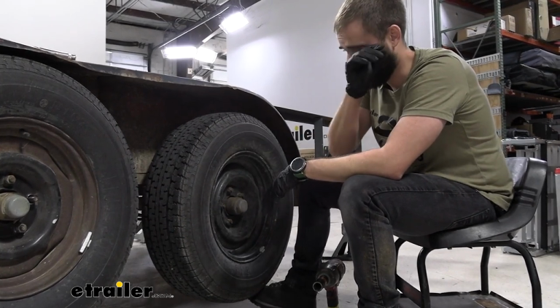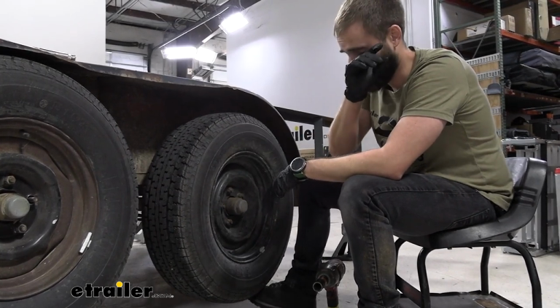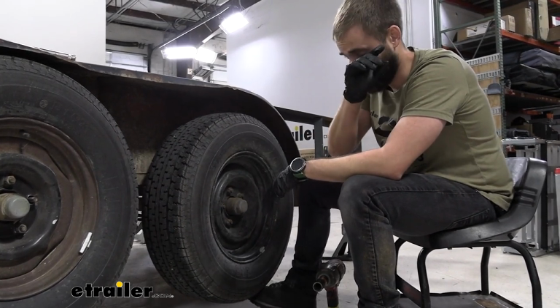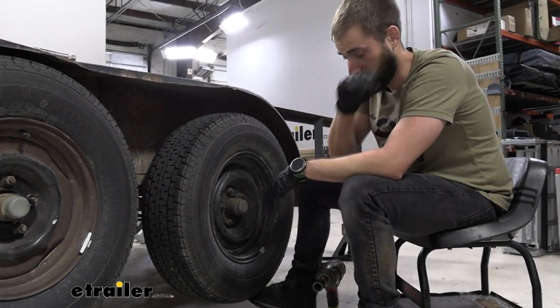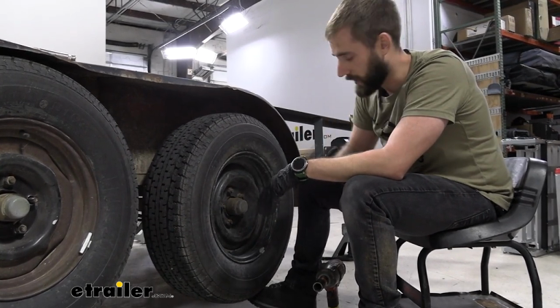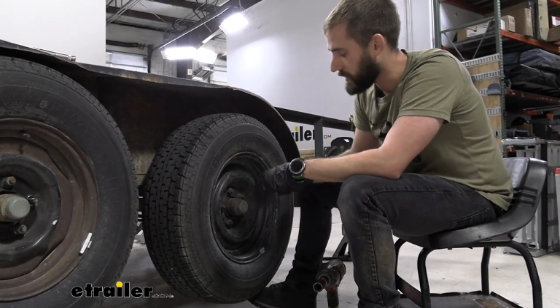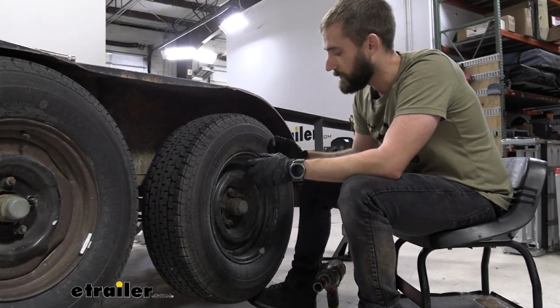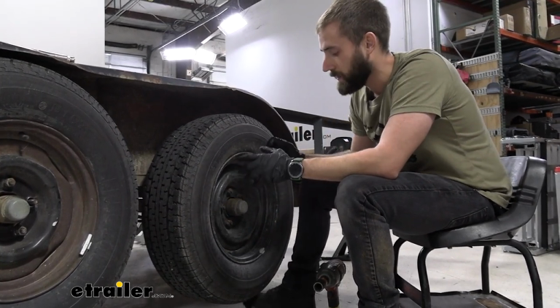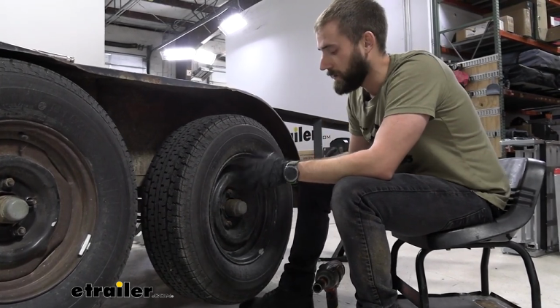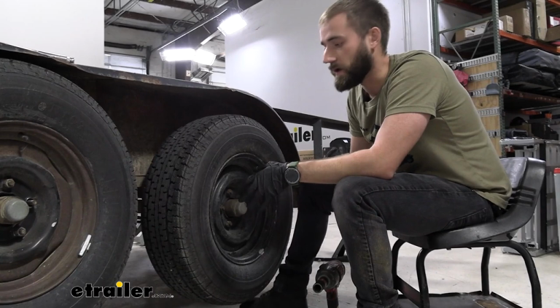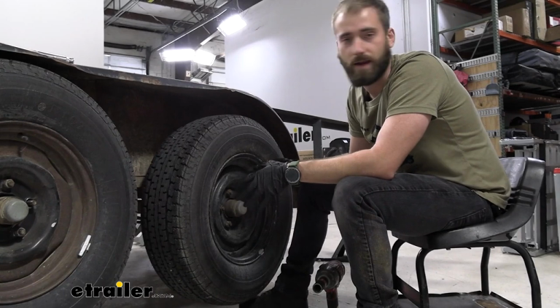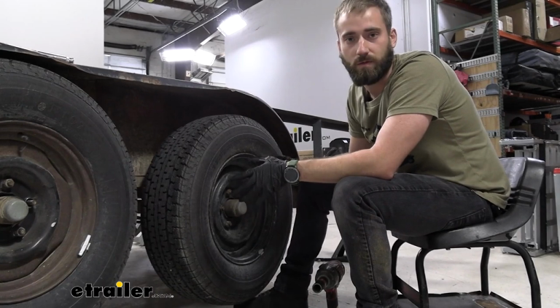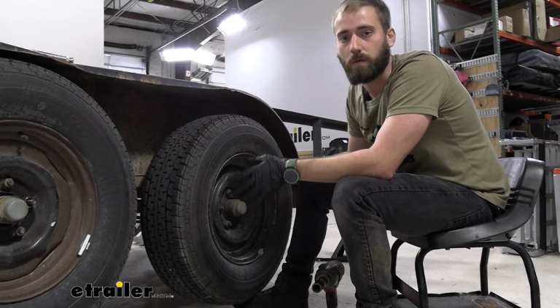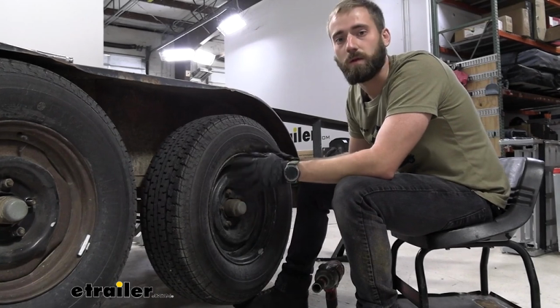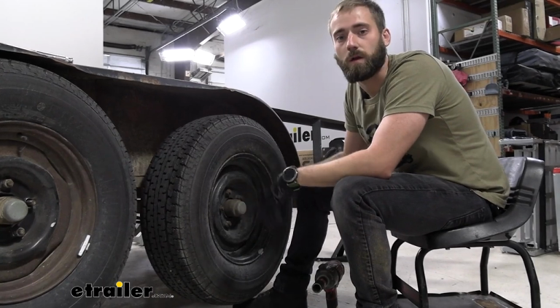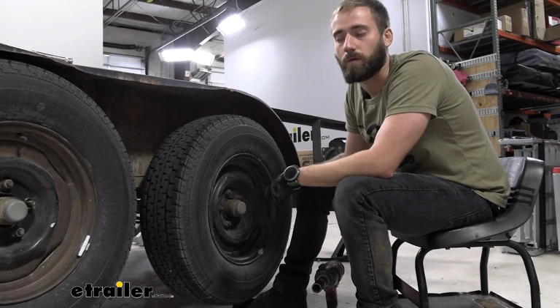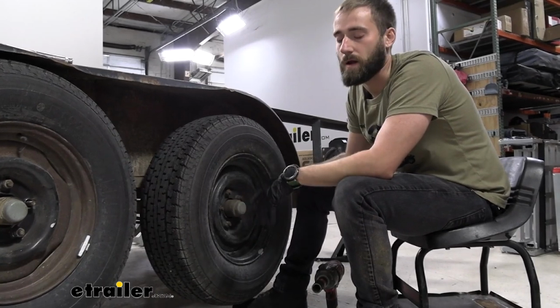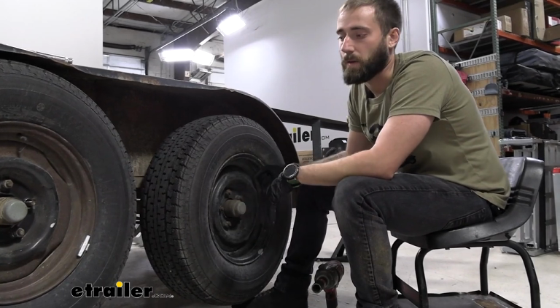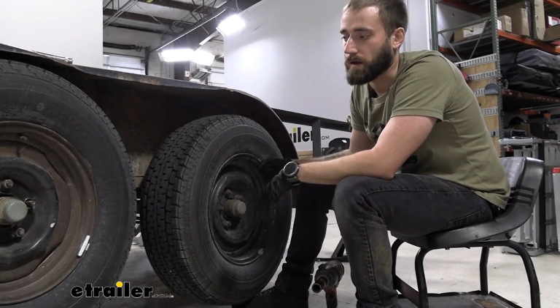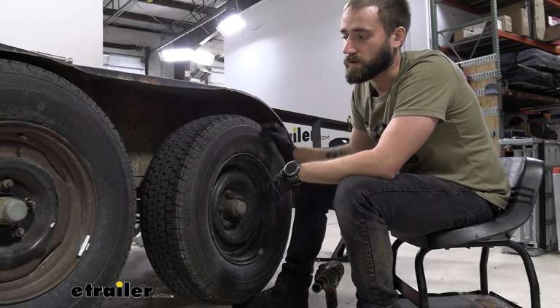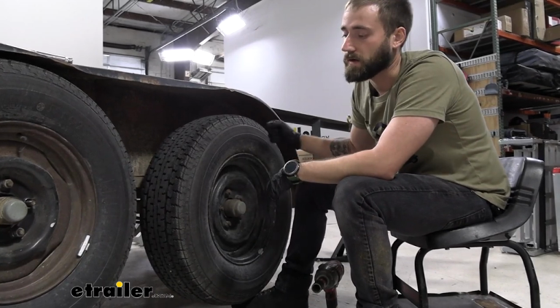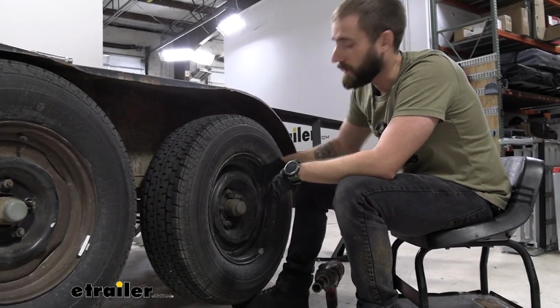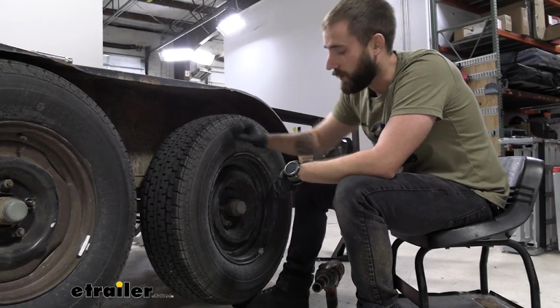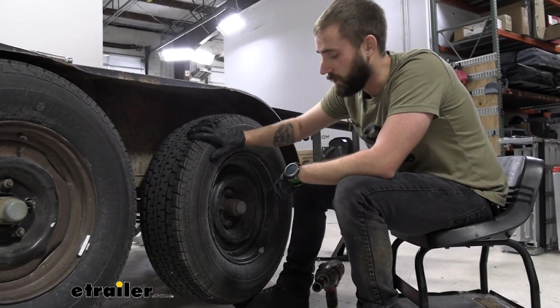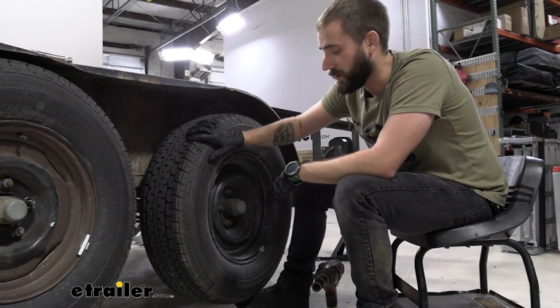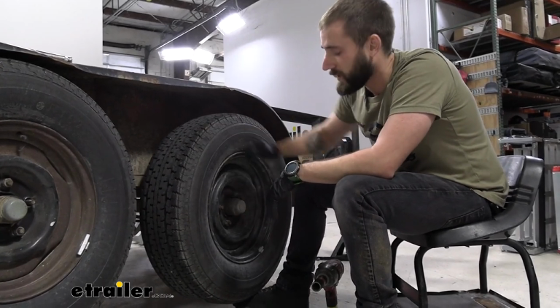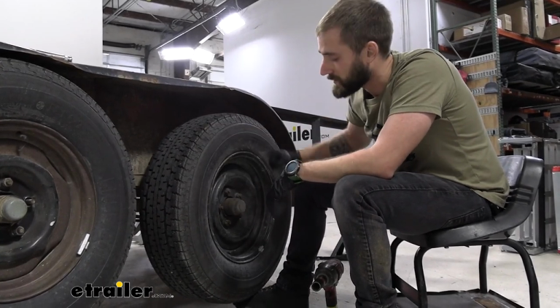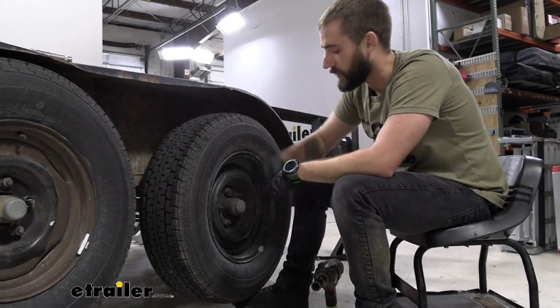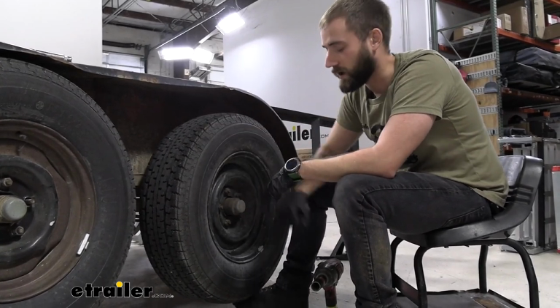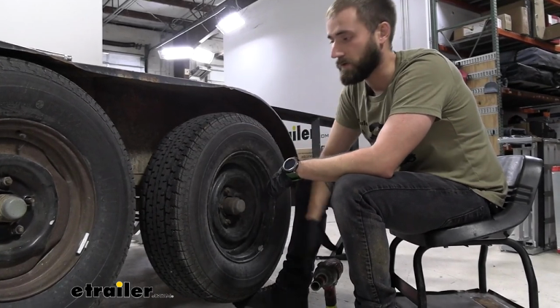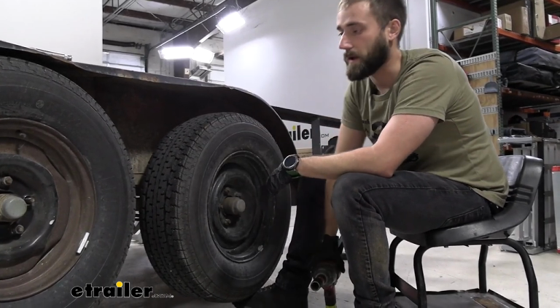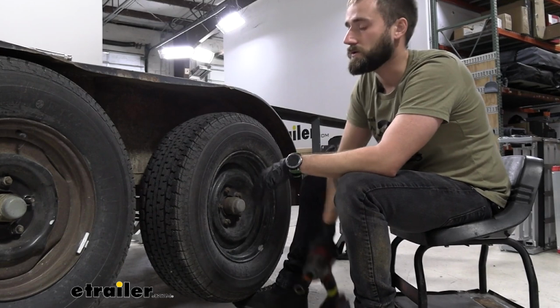If you don't have an impact gun, I definitely recommend doing it on the ground. That way you're not trying to hold the wheel in place and break it off with the wrench.